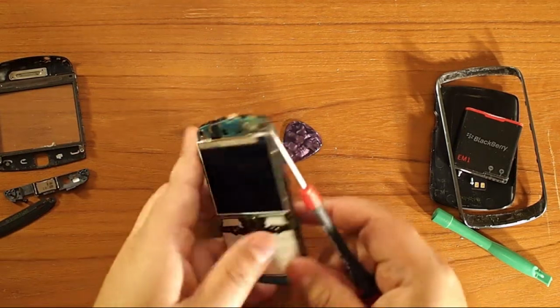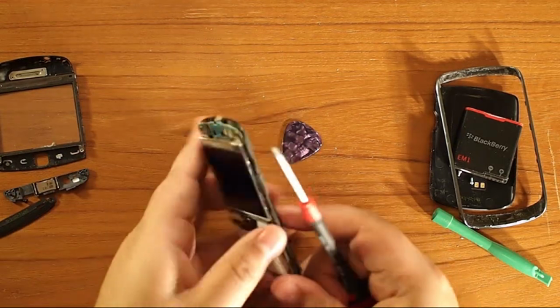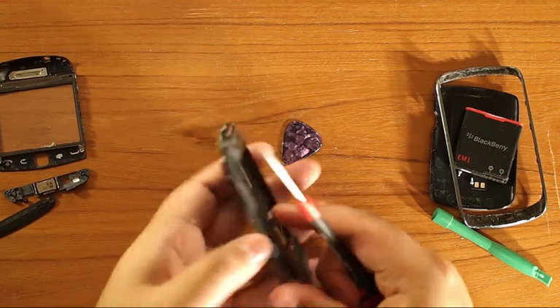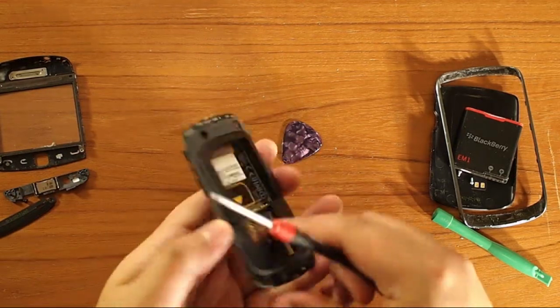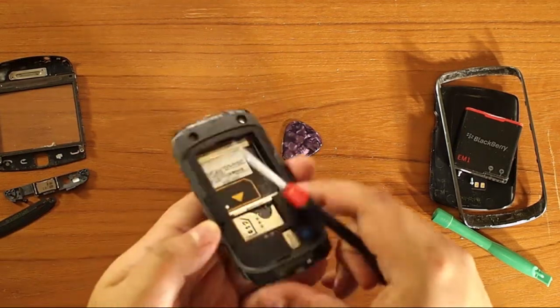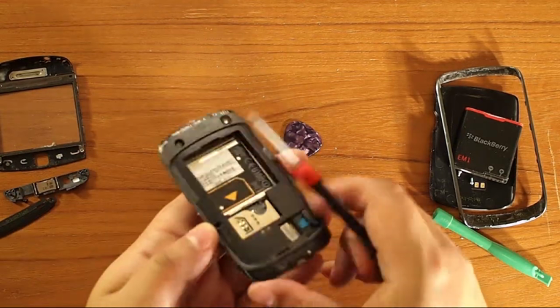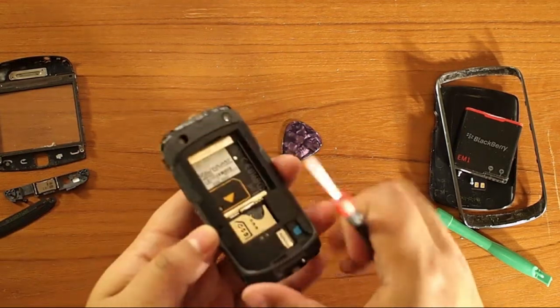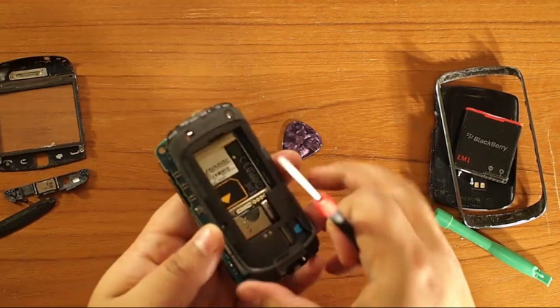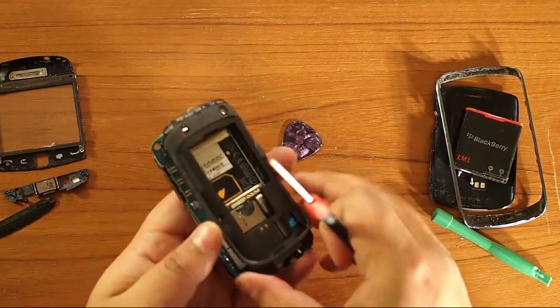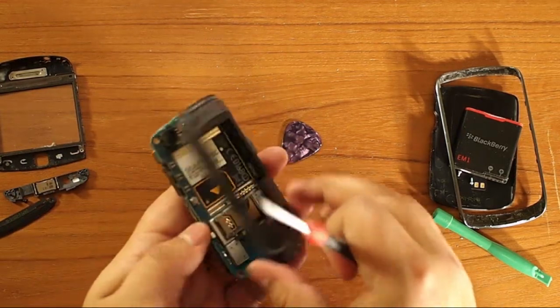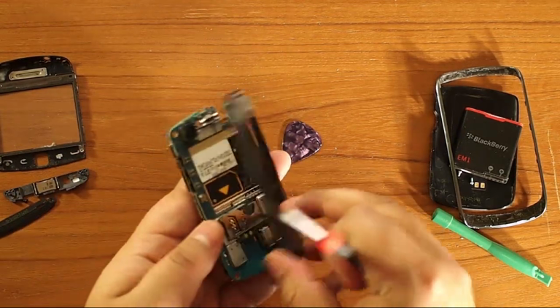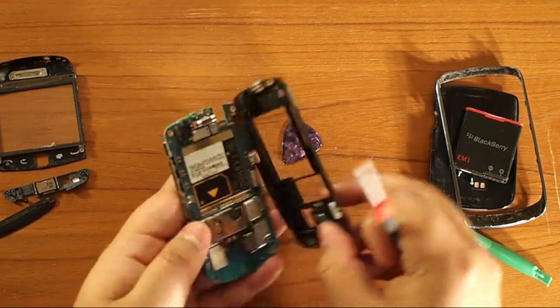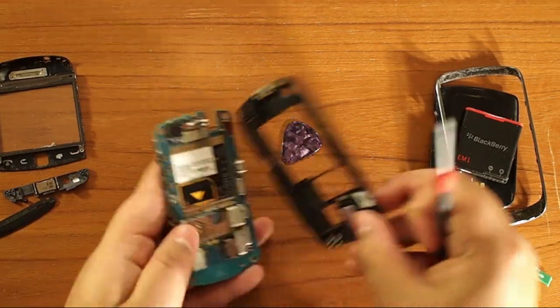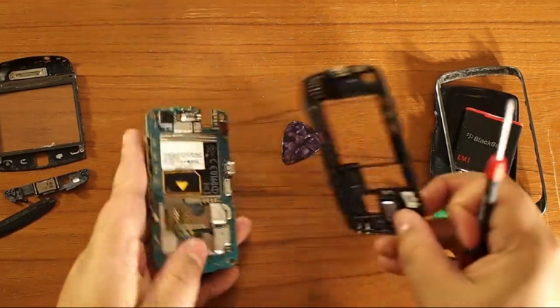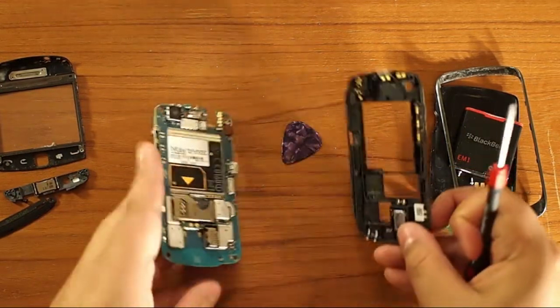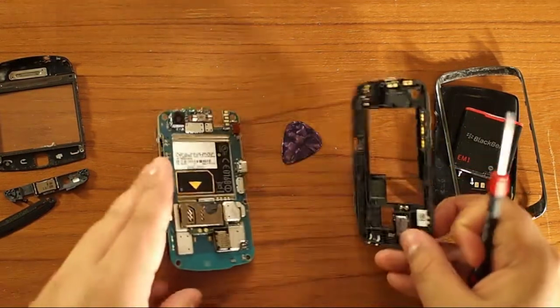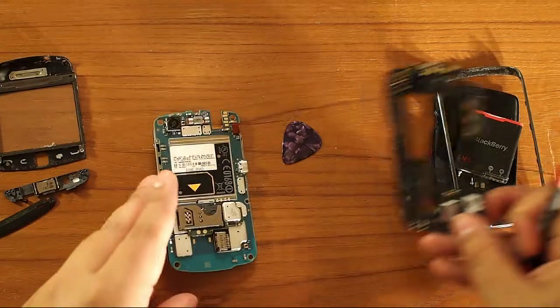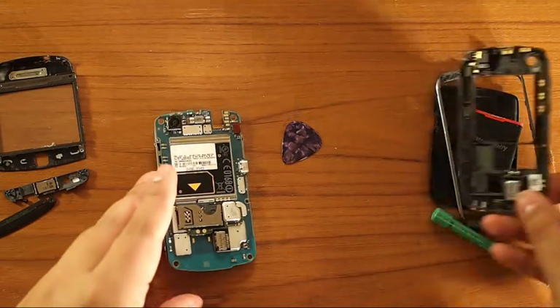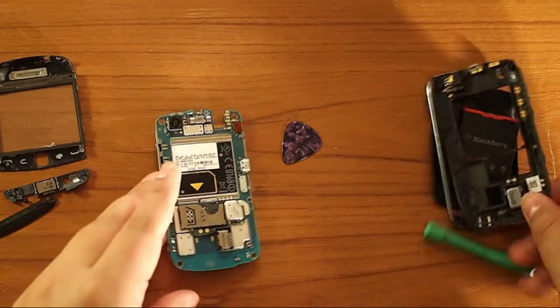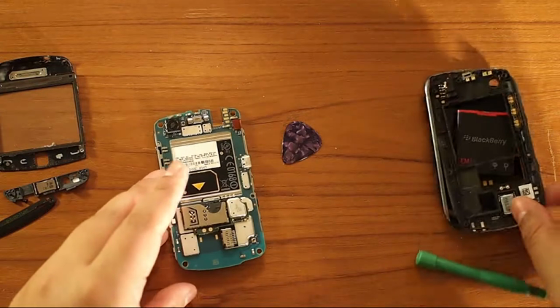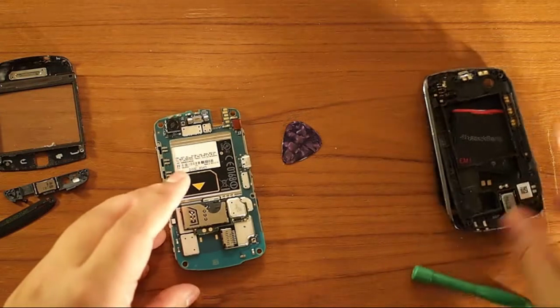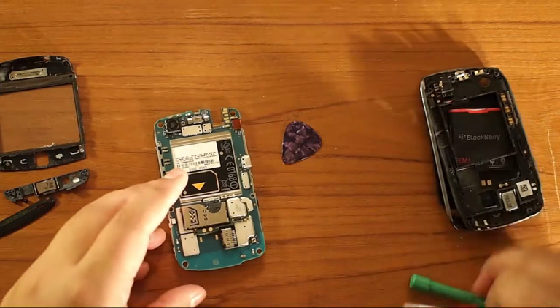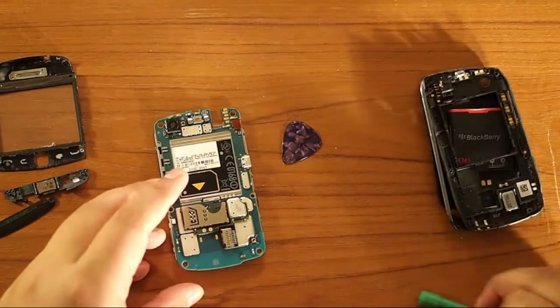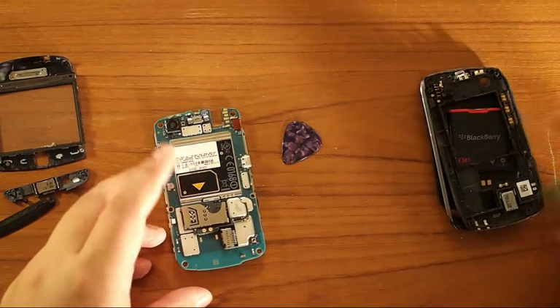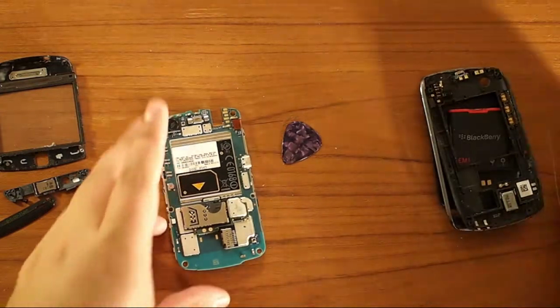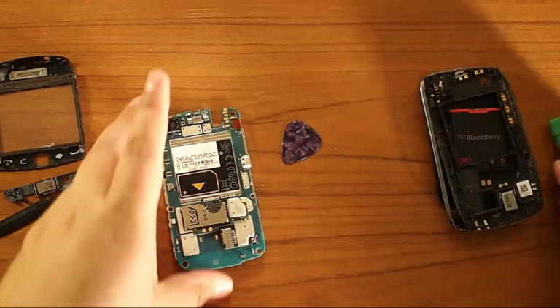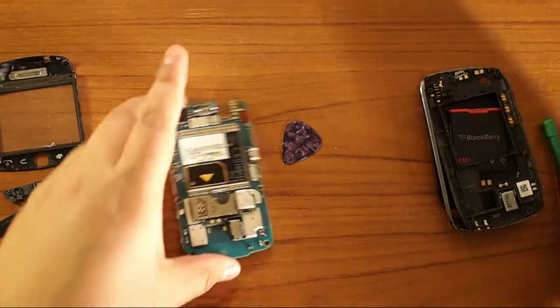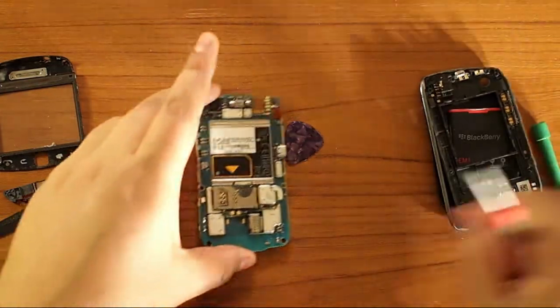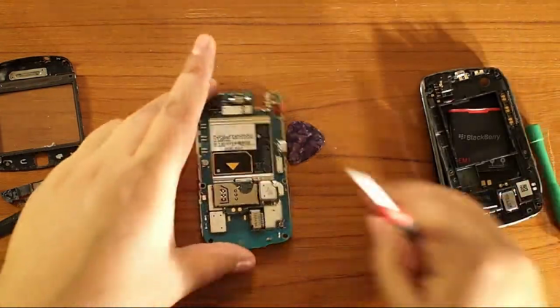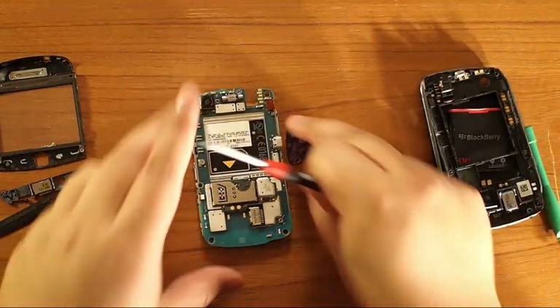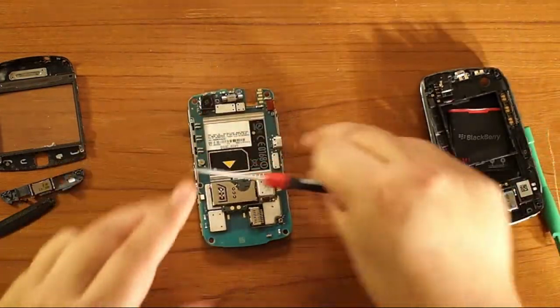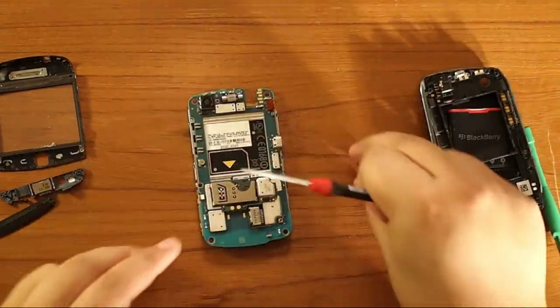Now the back plate should come off easily. Put that aside.